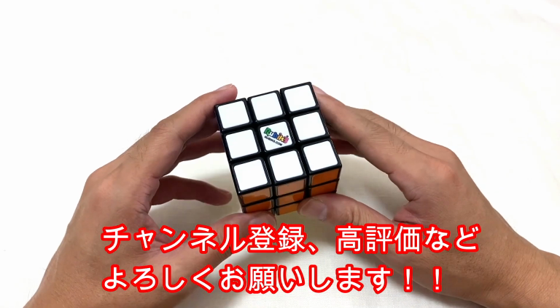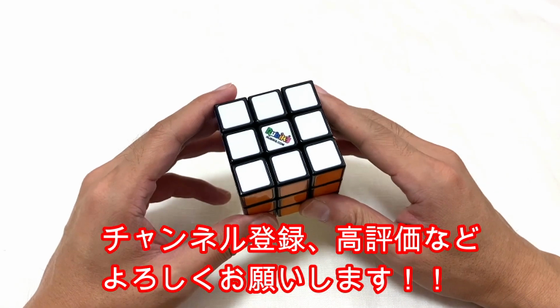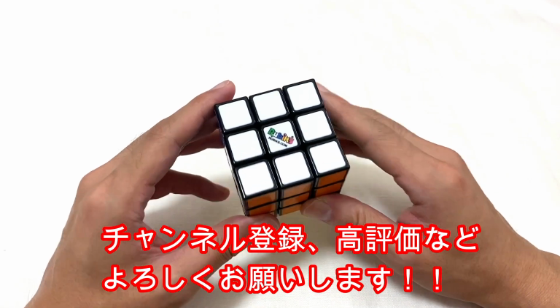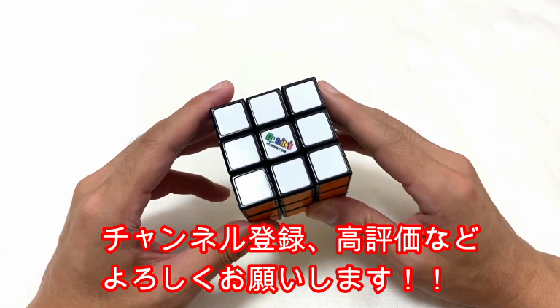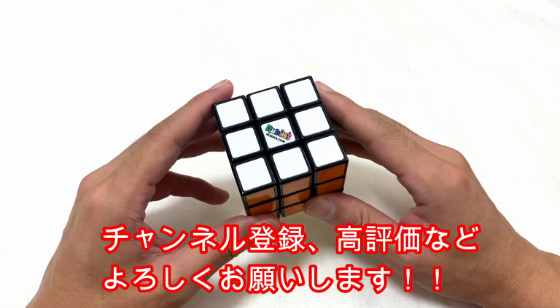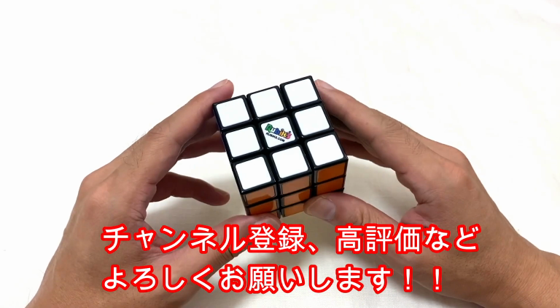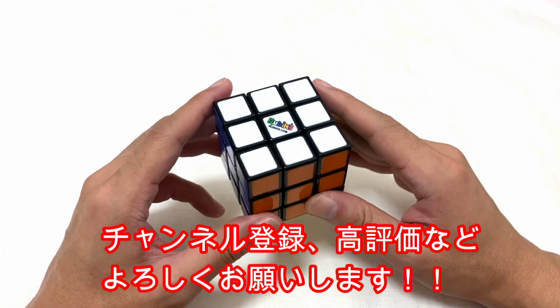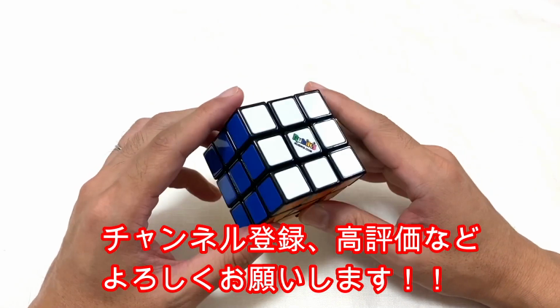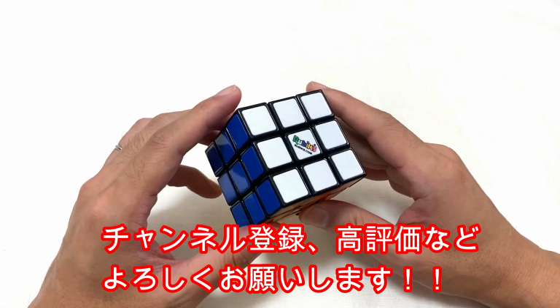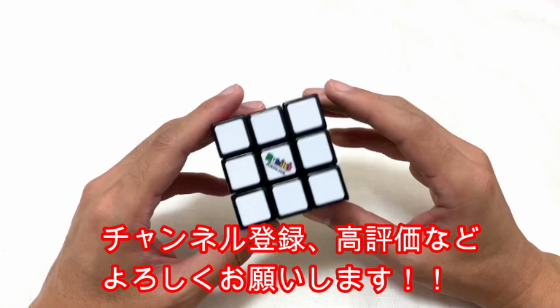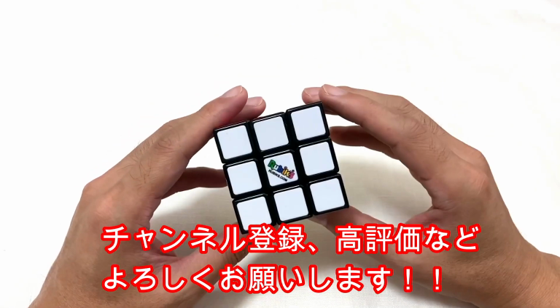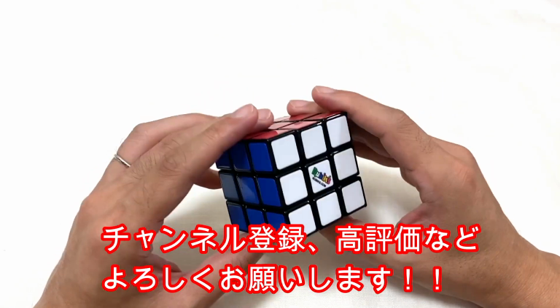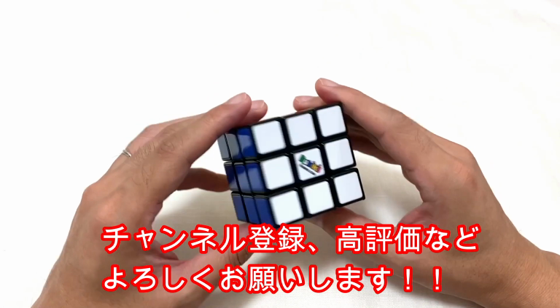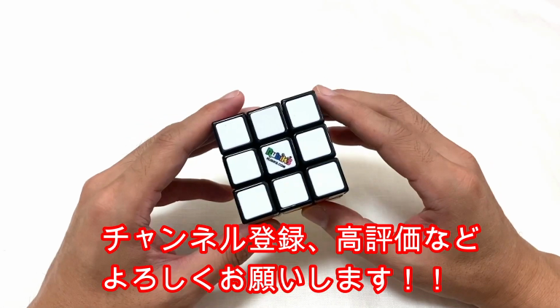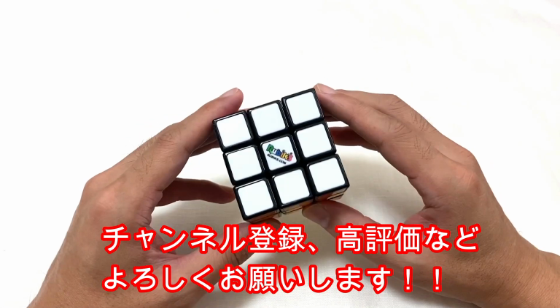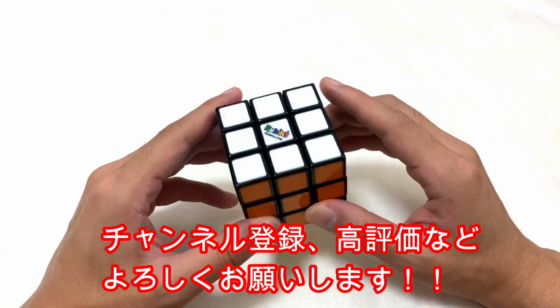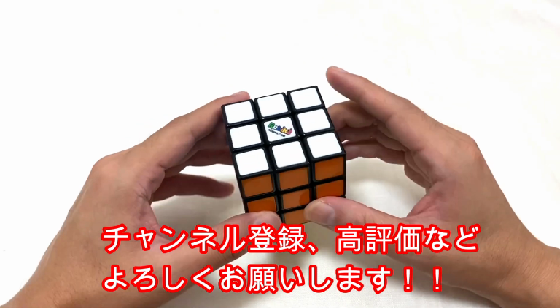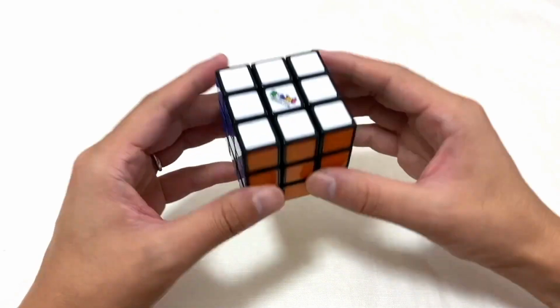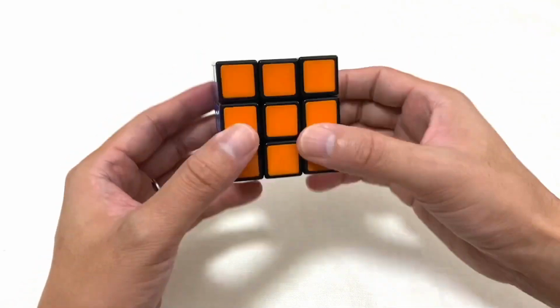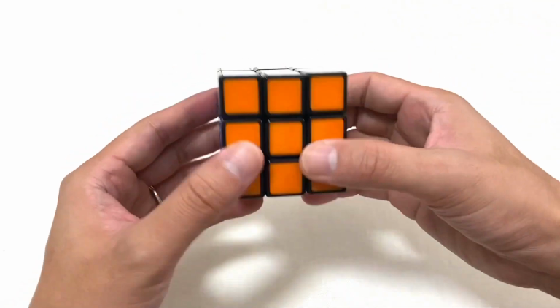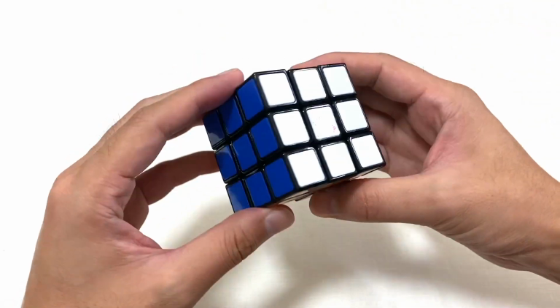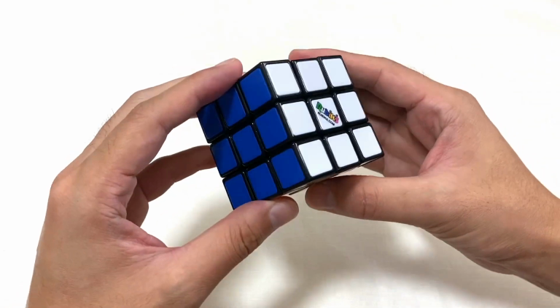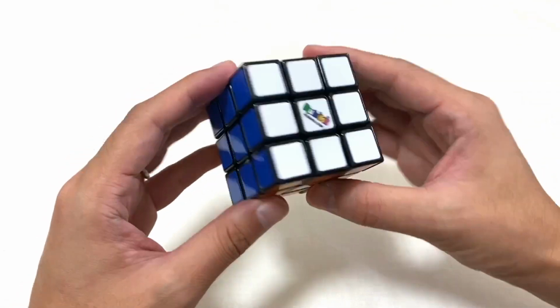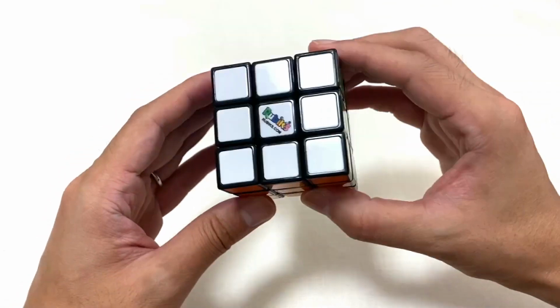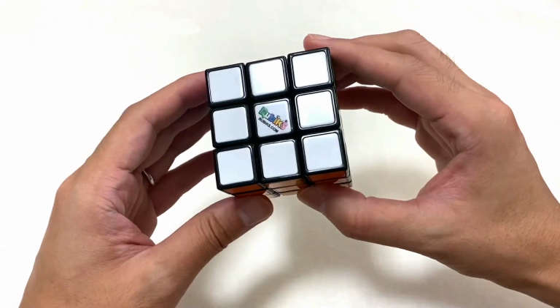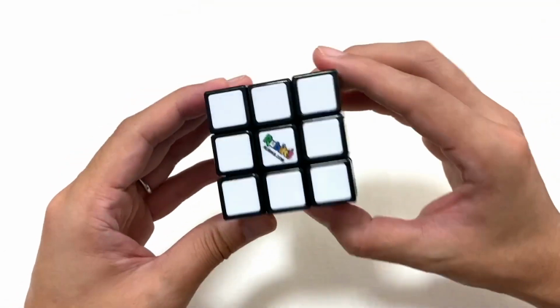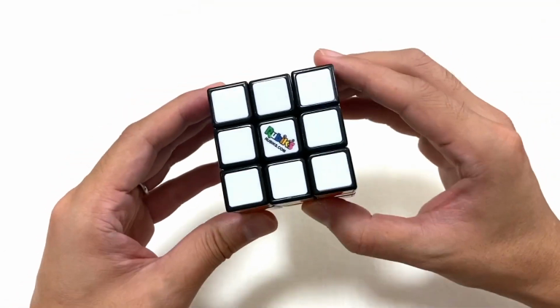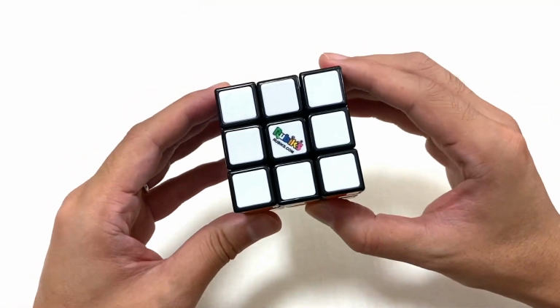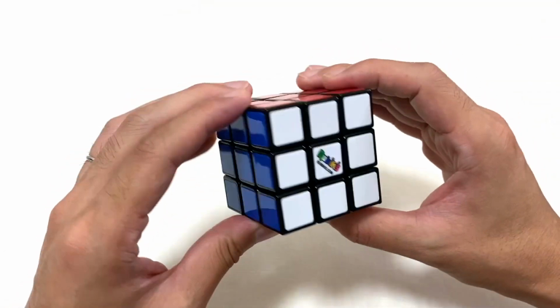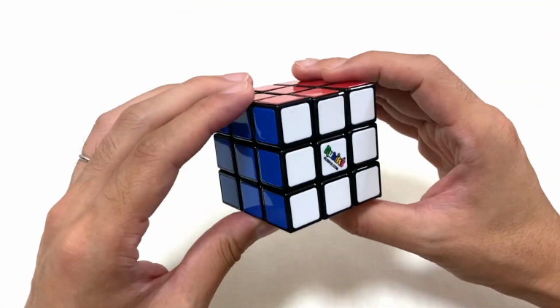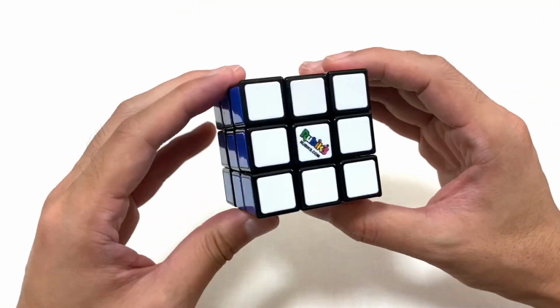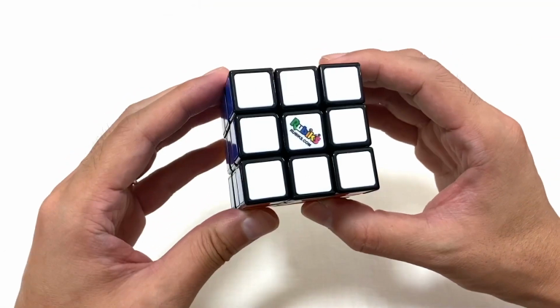皆さんこんにちは、パズル王です。今回もご覧いただきありがとうございます。今回はこちらのルービックキューブですね。